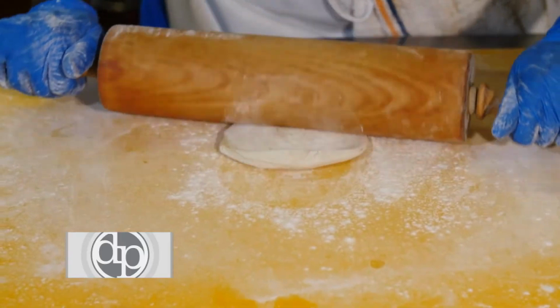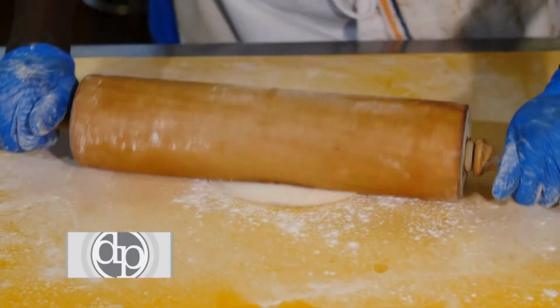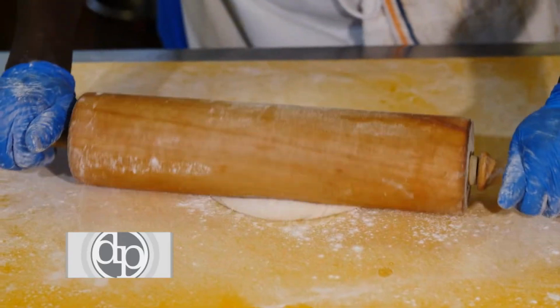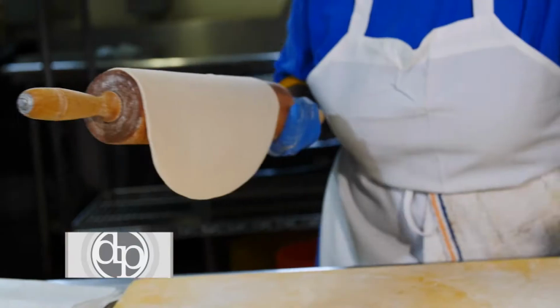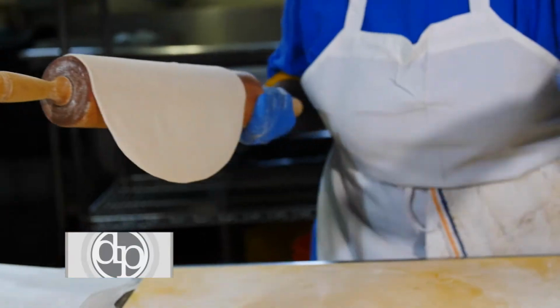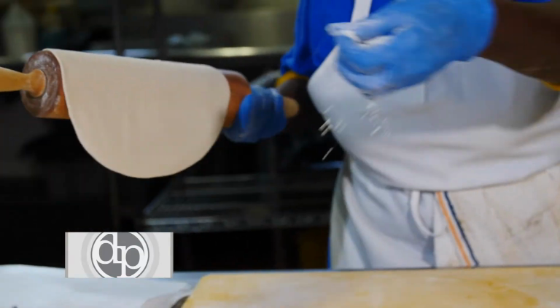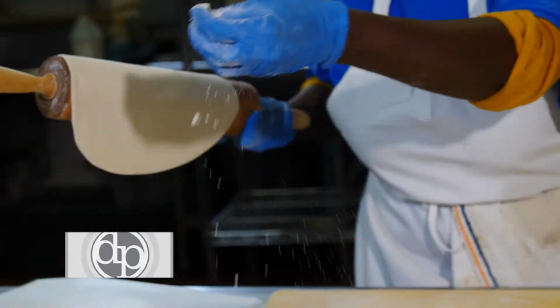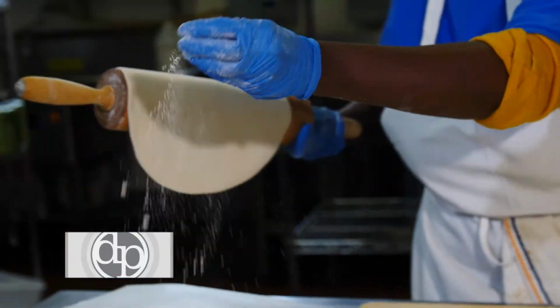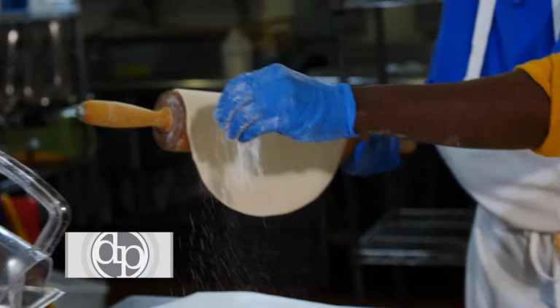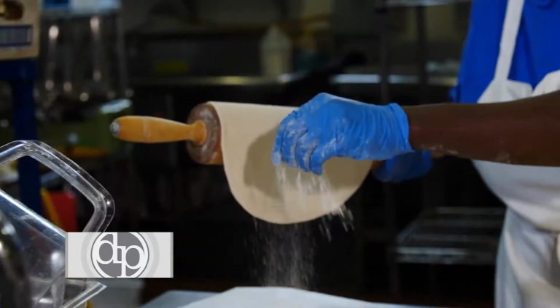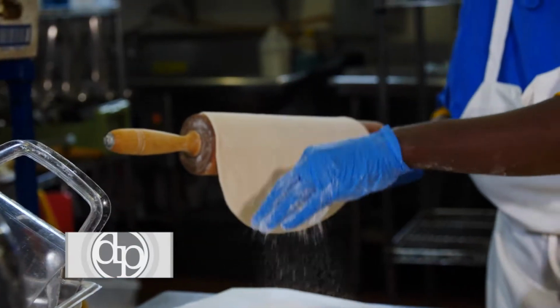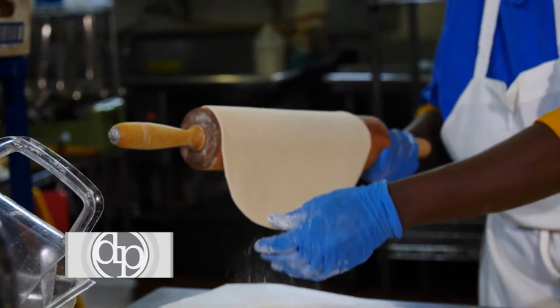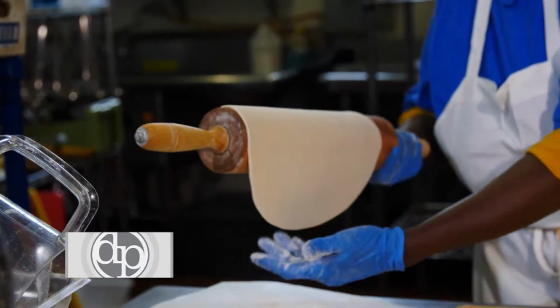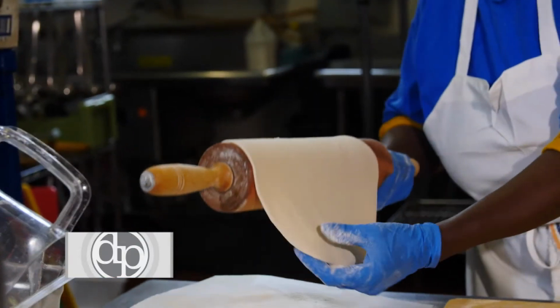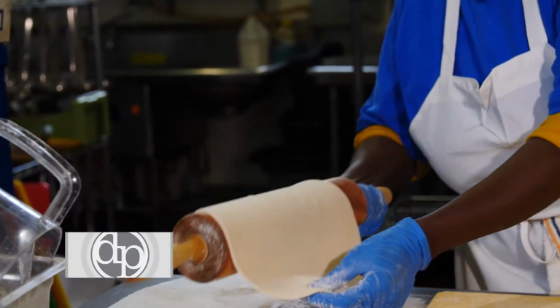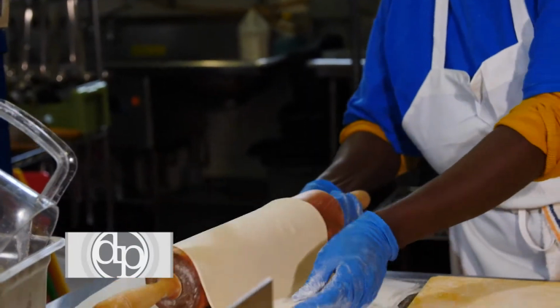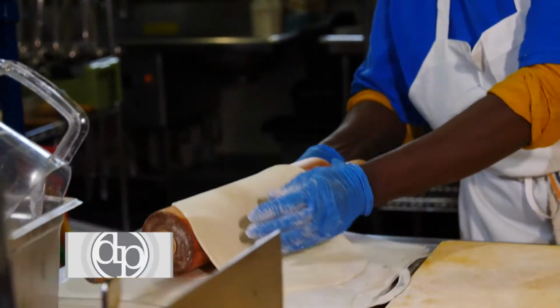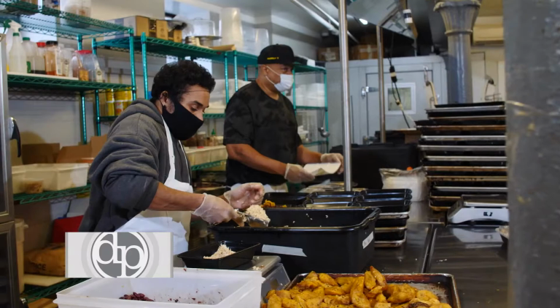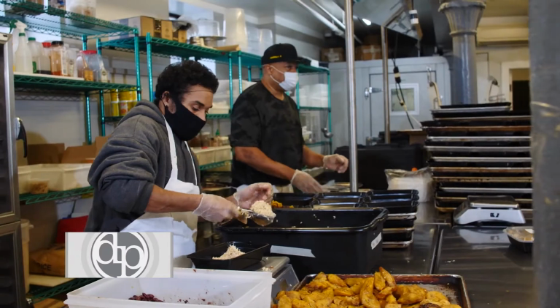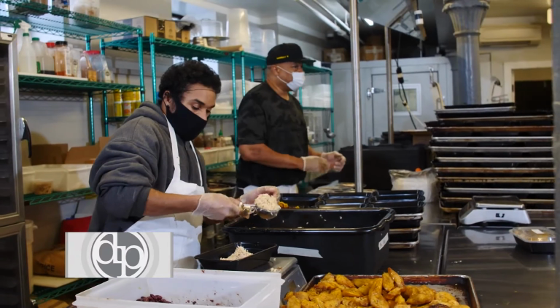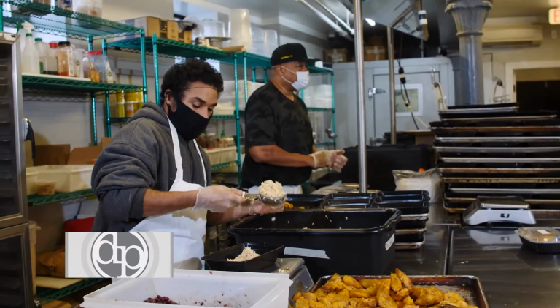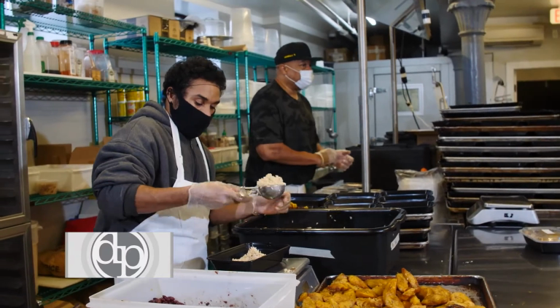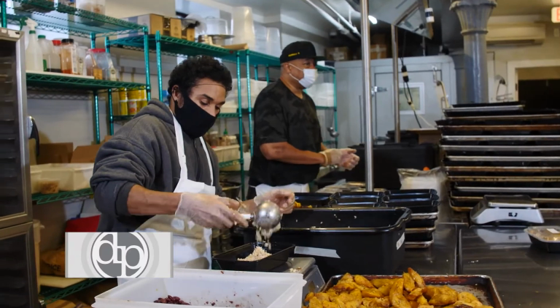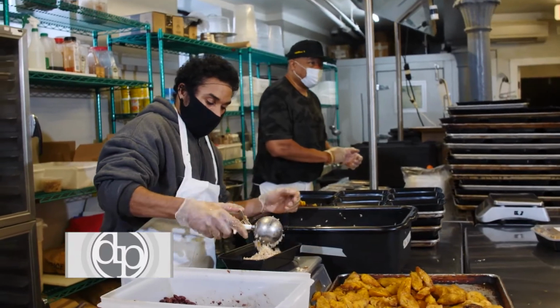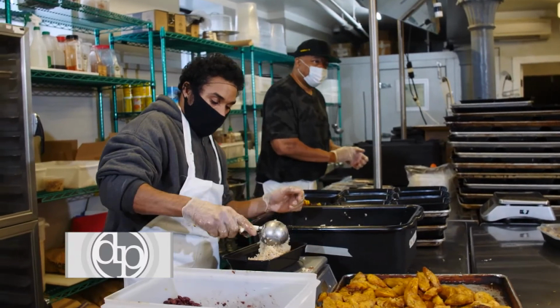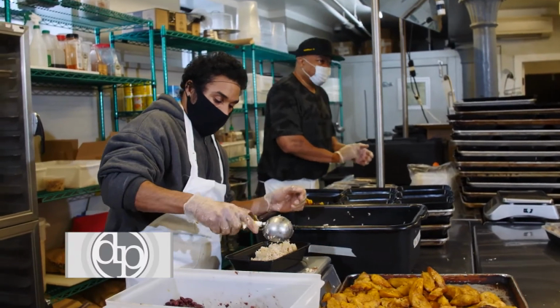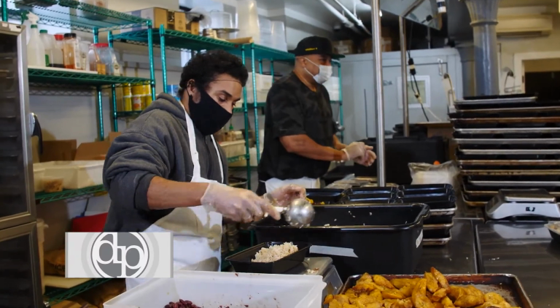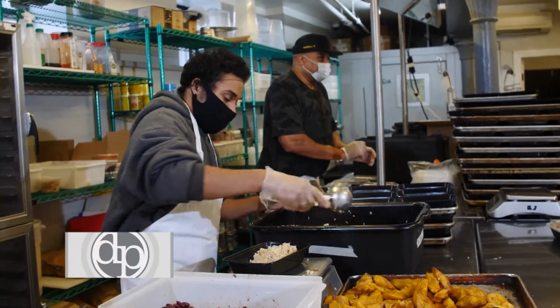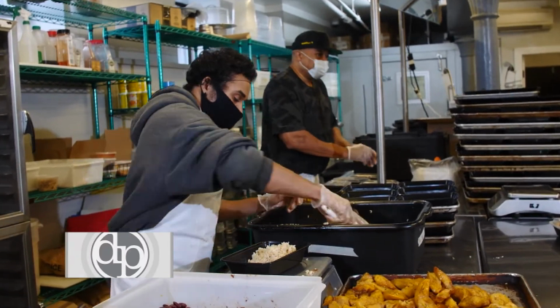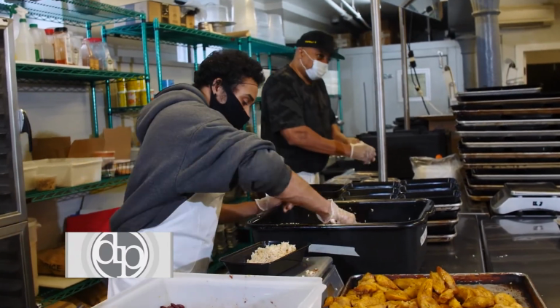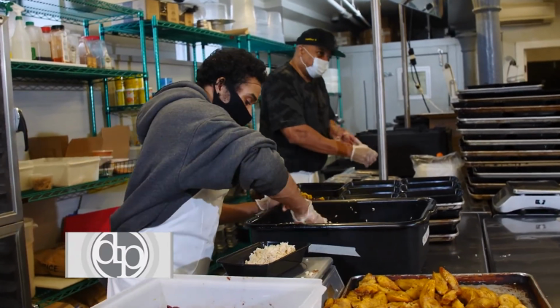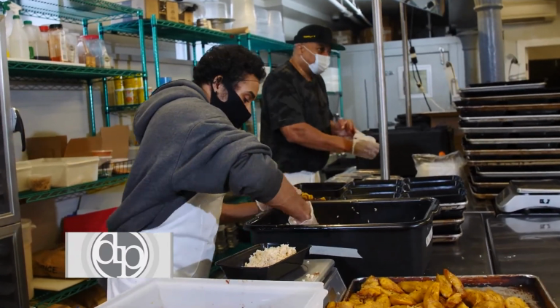Neighbors smelled the bread and wanted to buy the bread. All at once, we started a bakery and a training program.